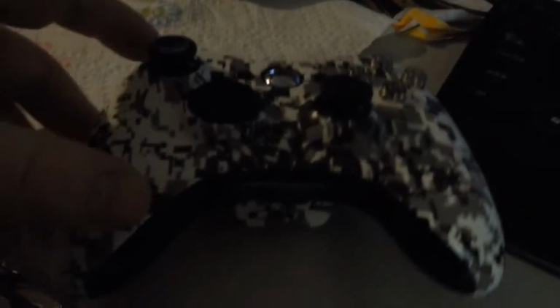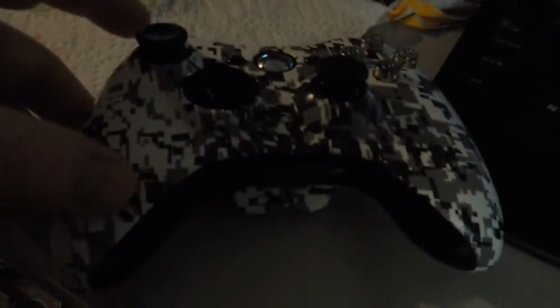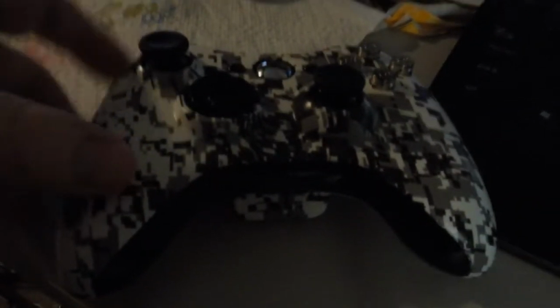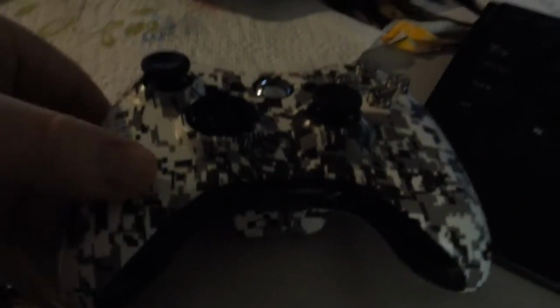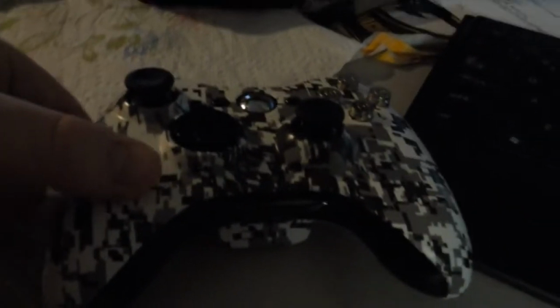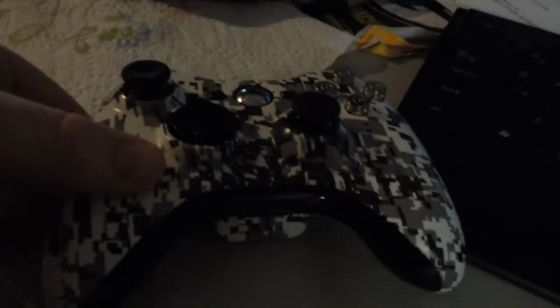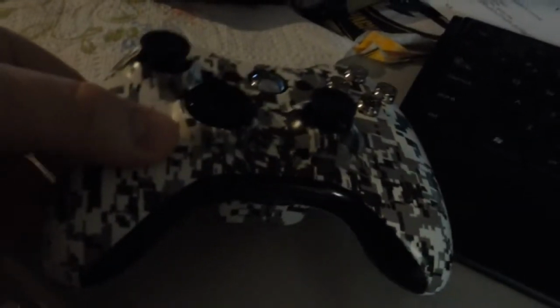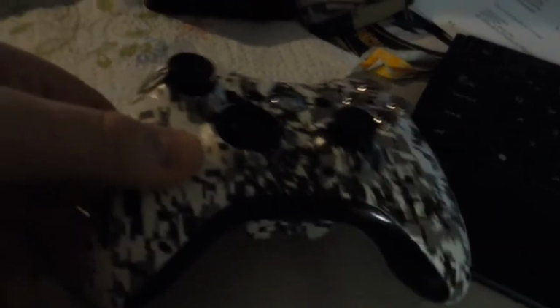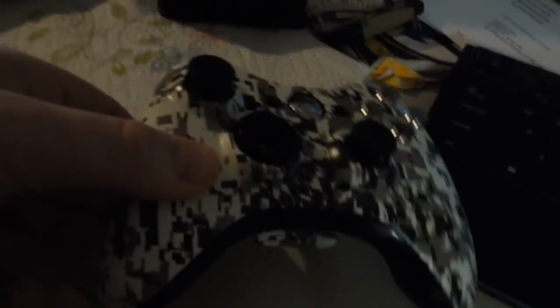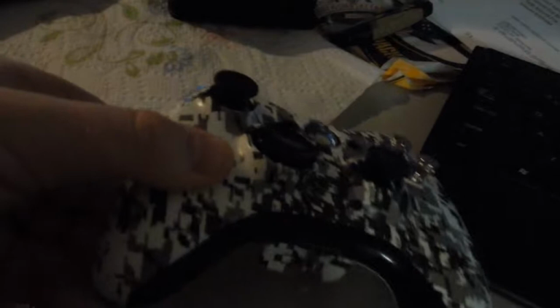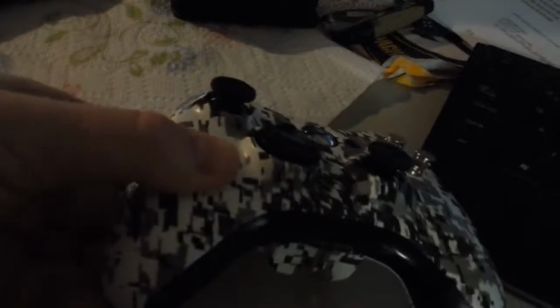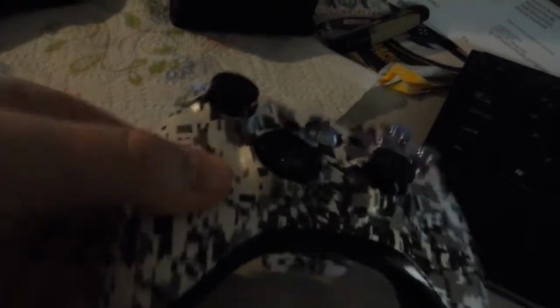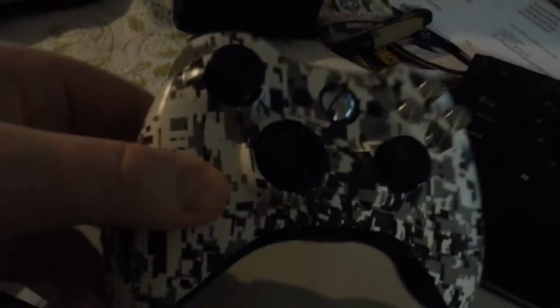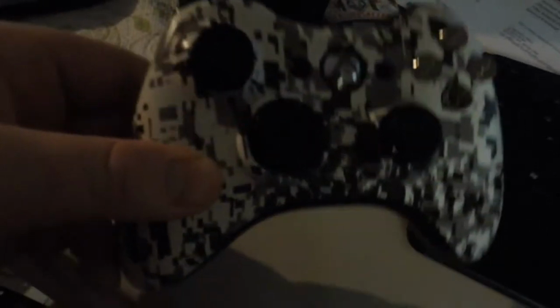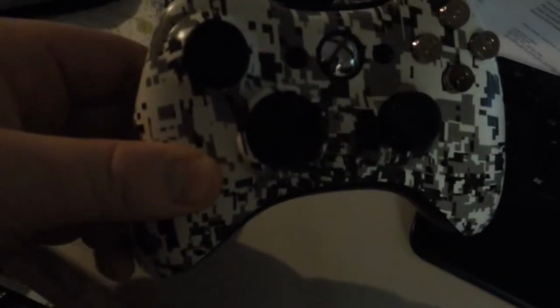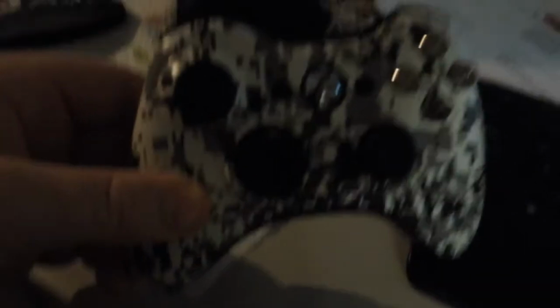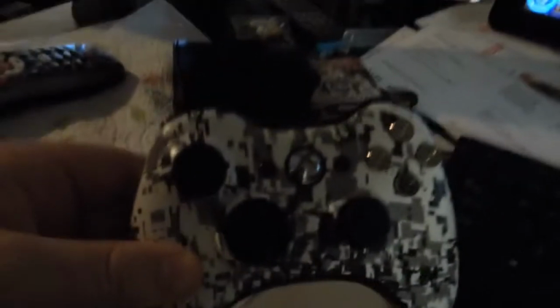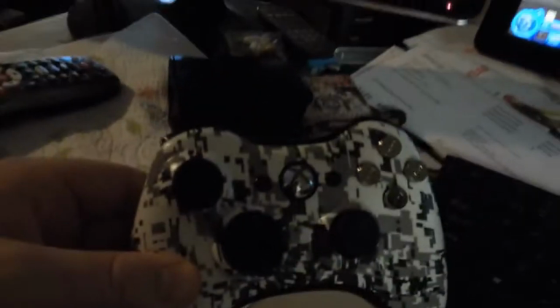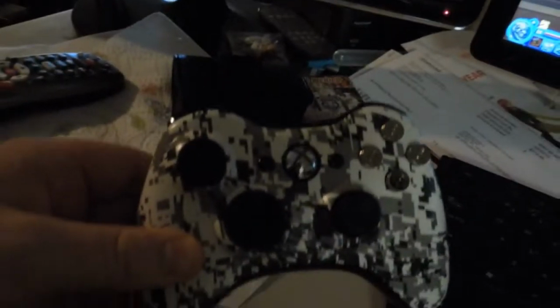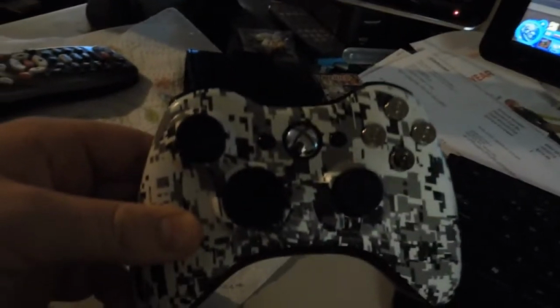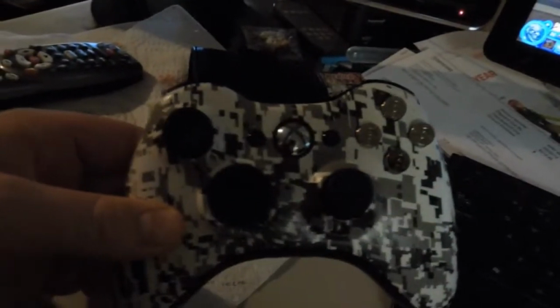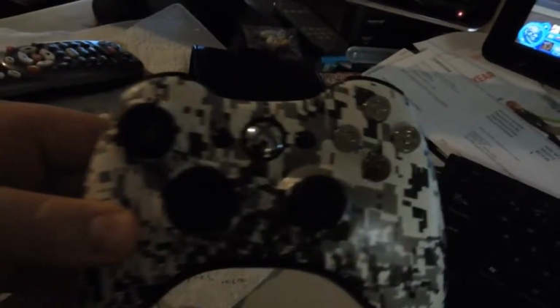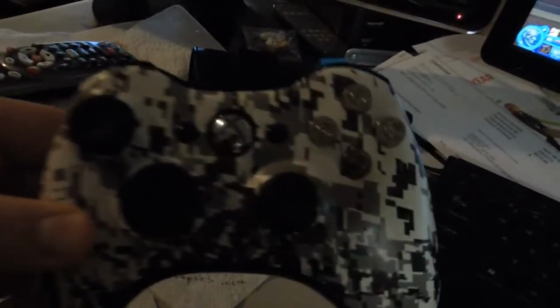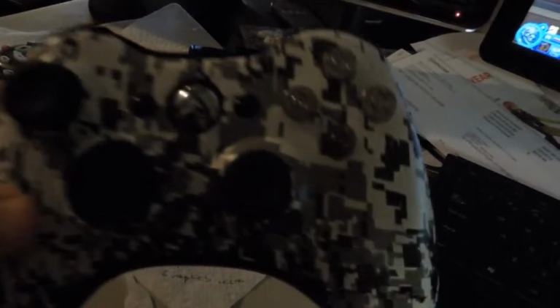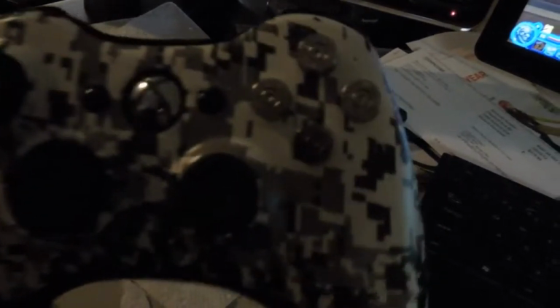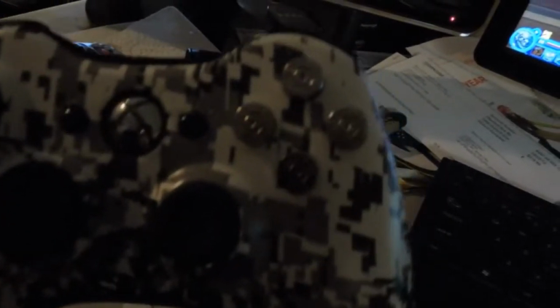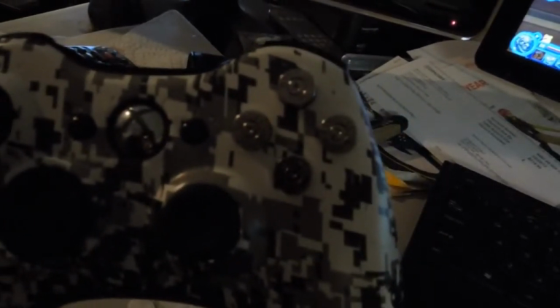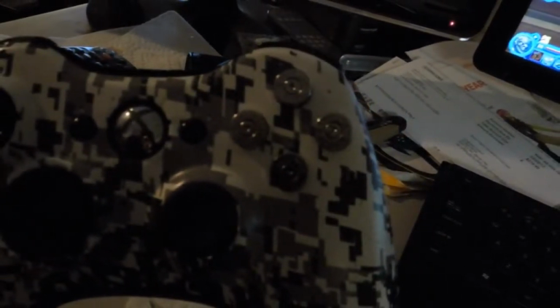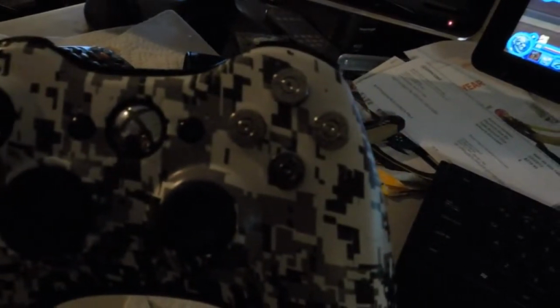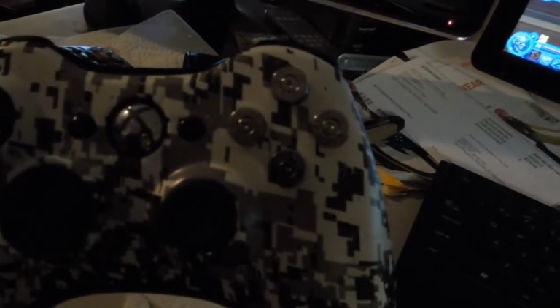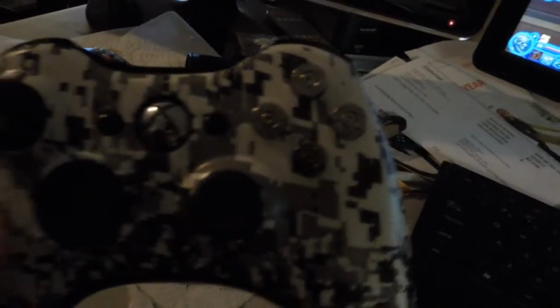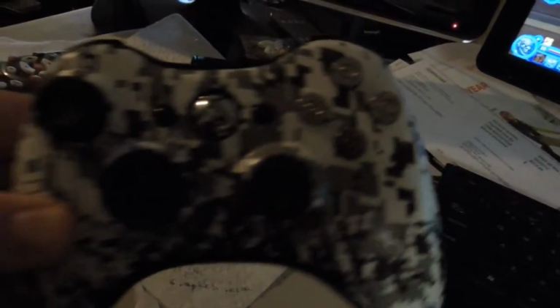Hey guys, welcome to DIA Customs. Today we're actually going to show you all of the controllers we've done so far.